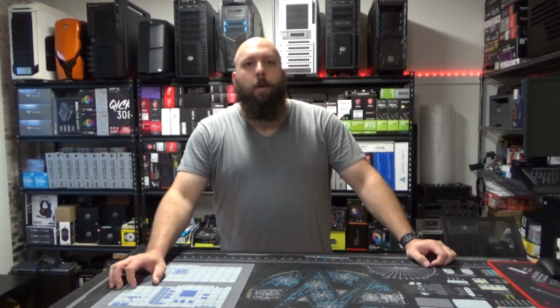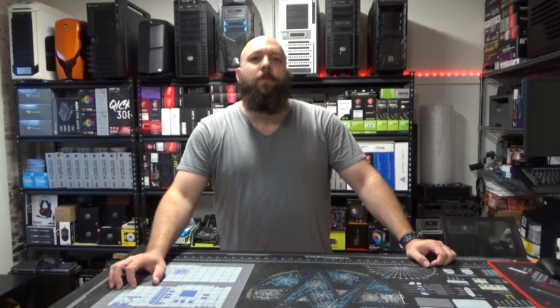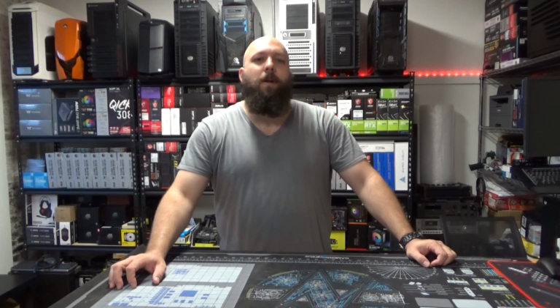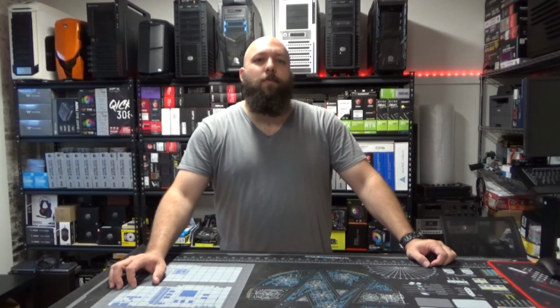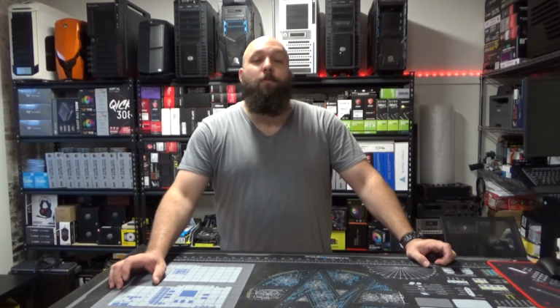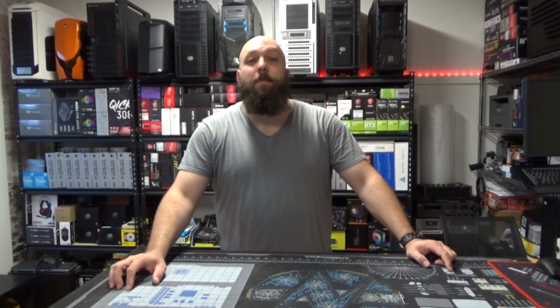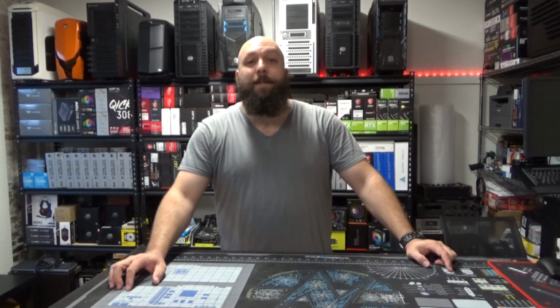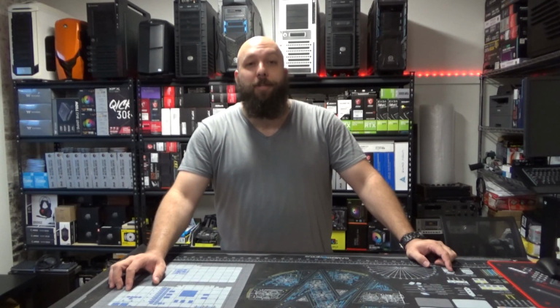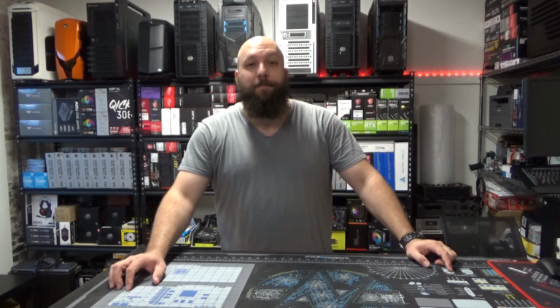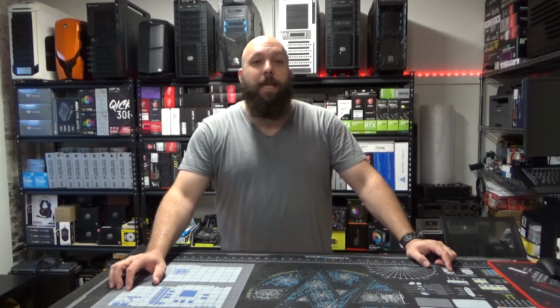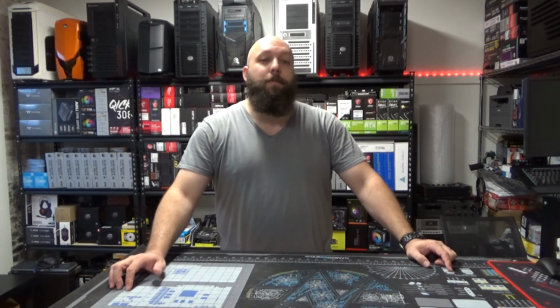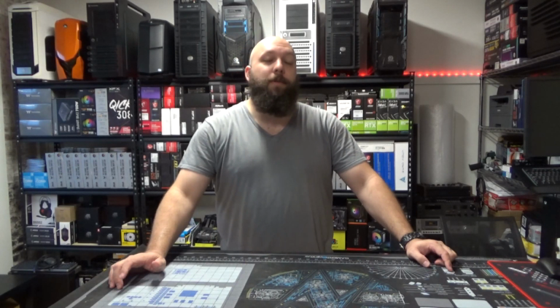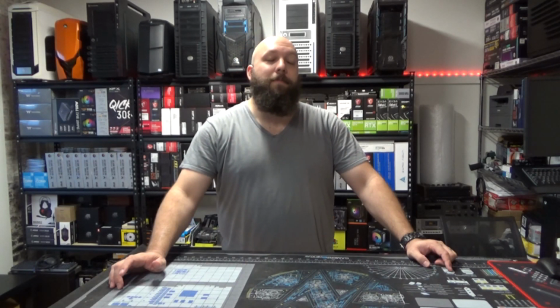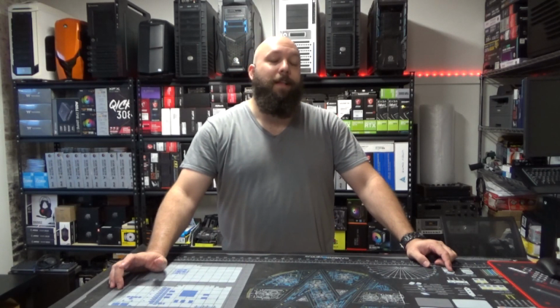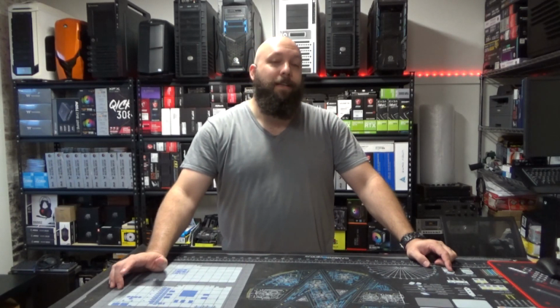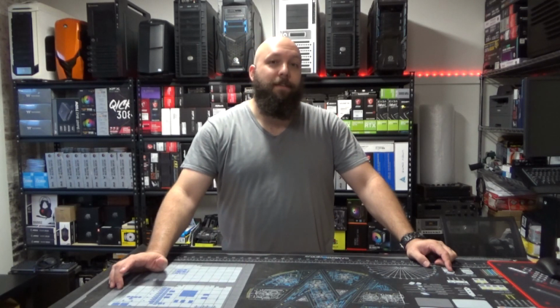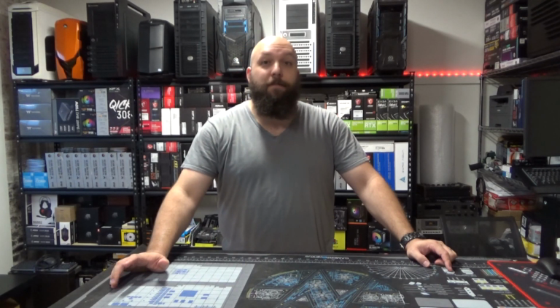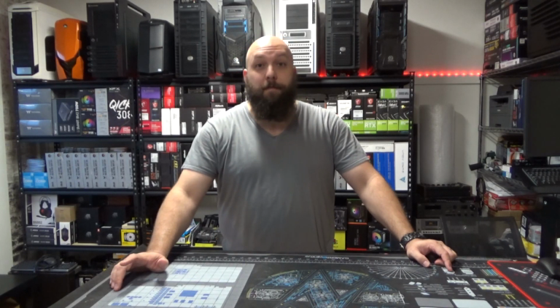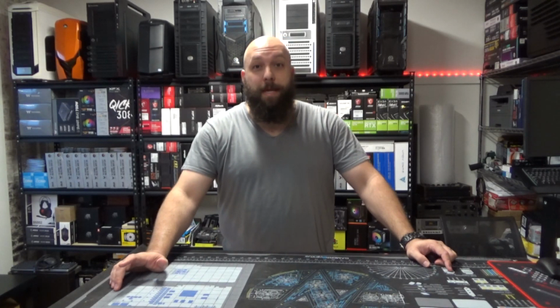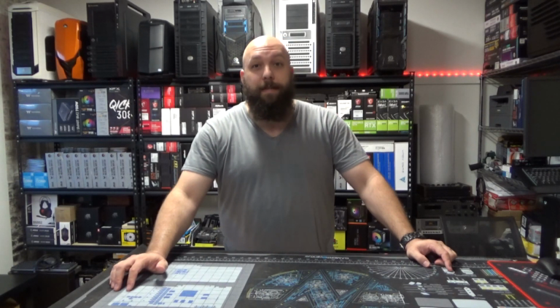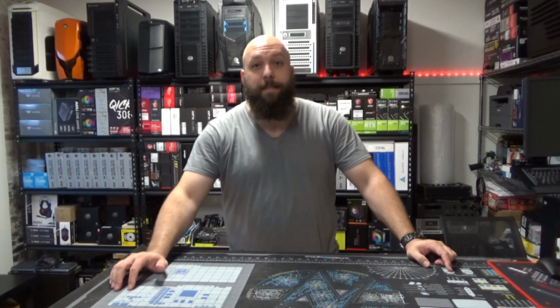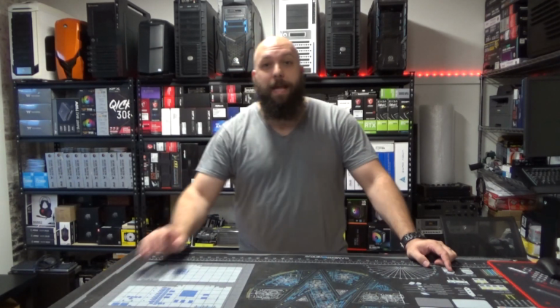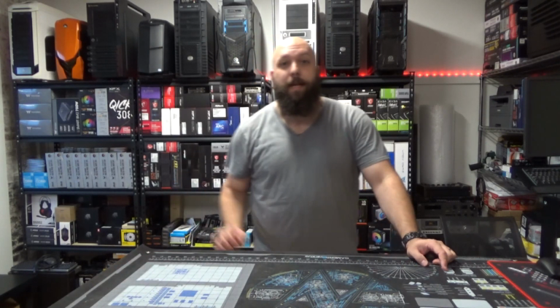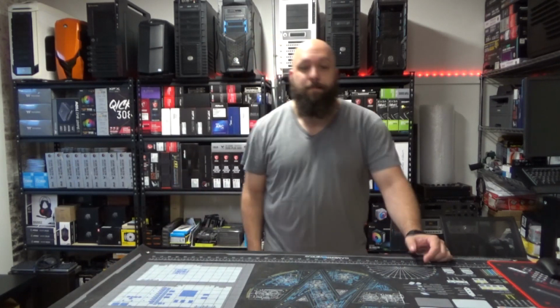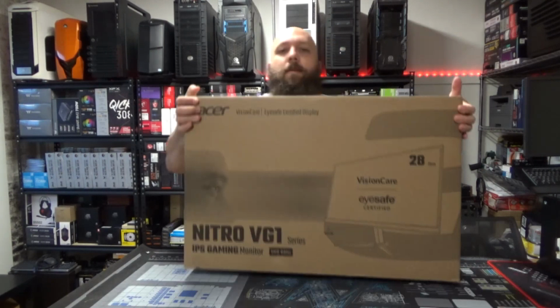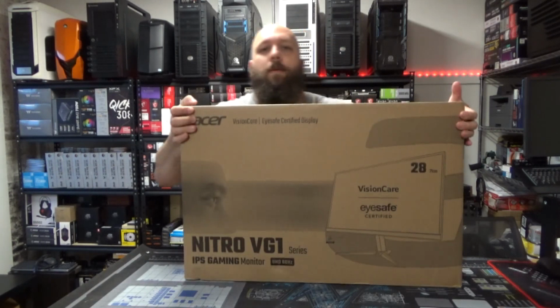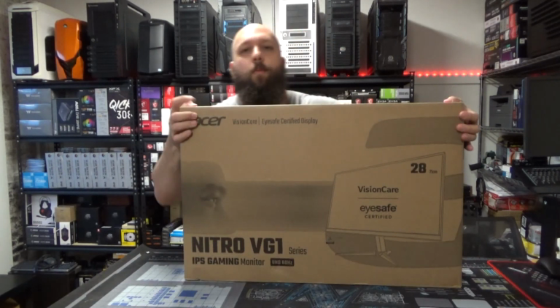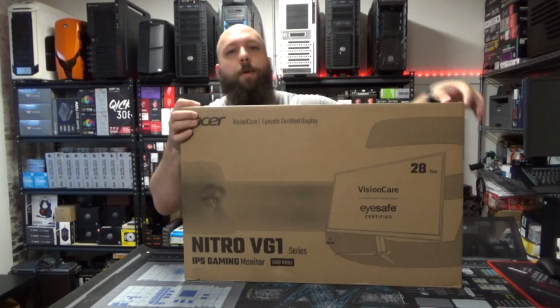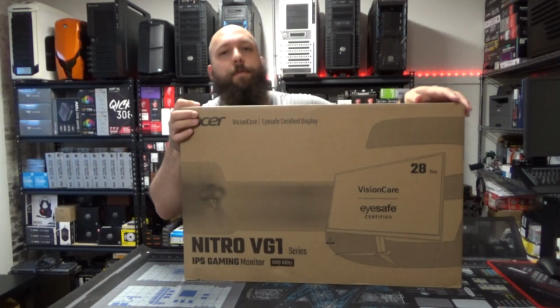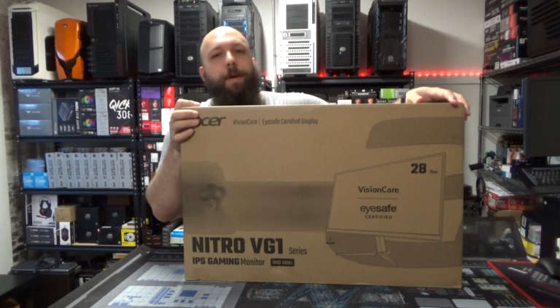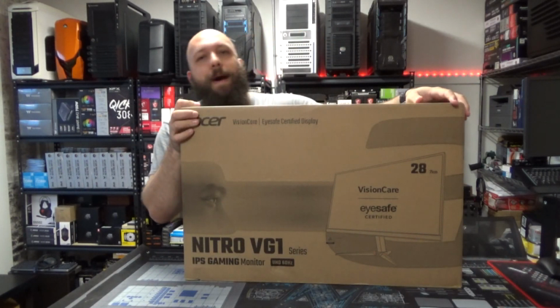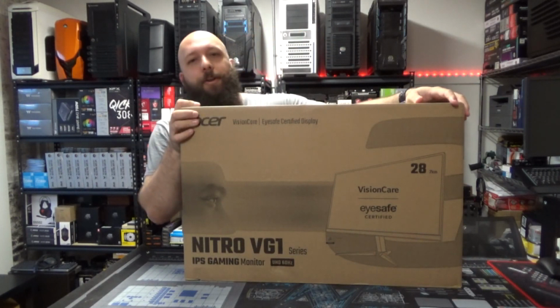What's going on everyone? Welcome back to the channel. Today we're going to be doing something a little different for me — today we are reviewing a monitor.